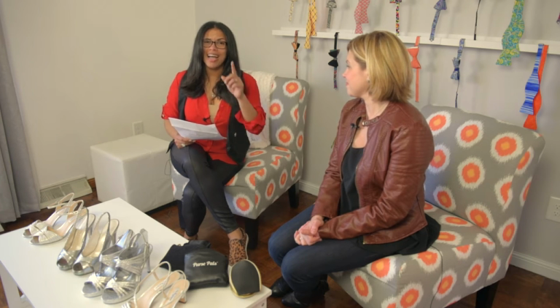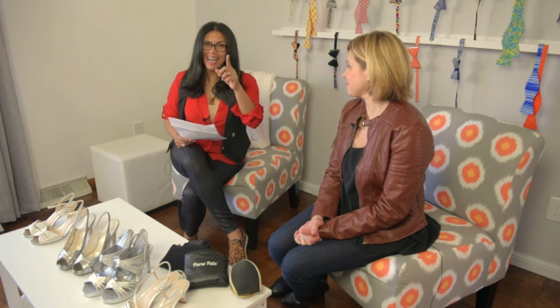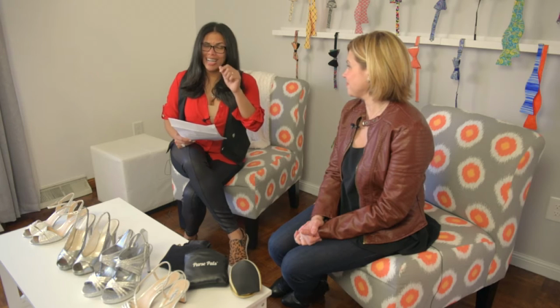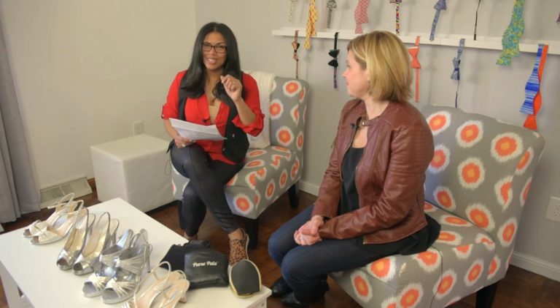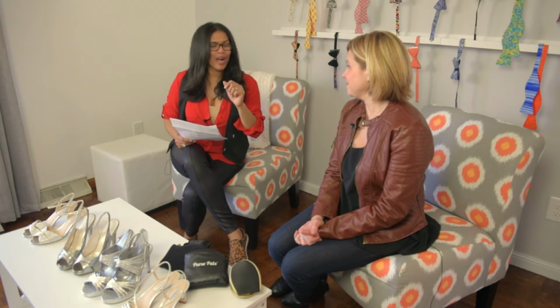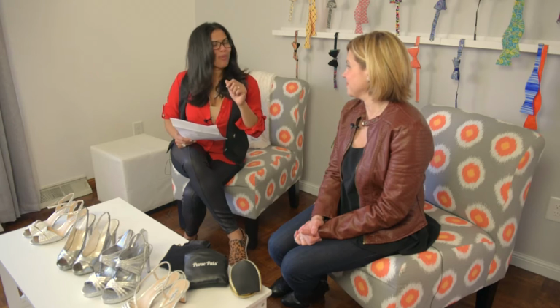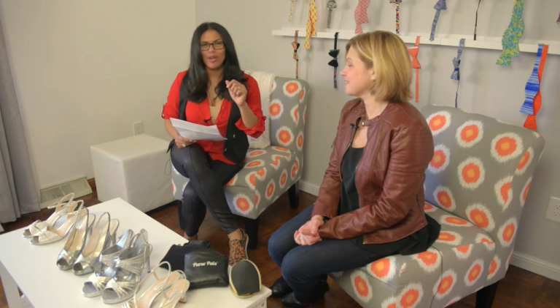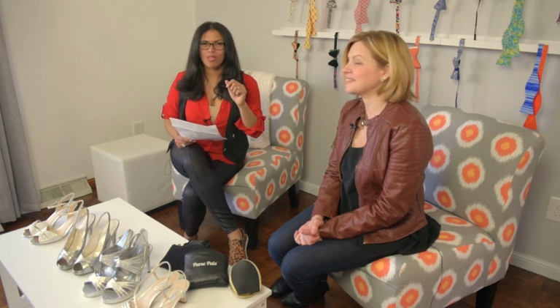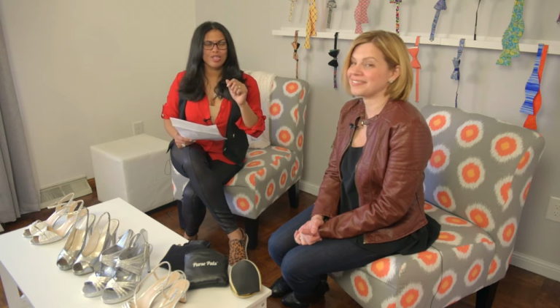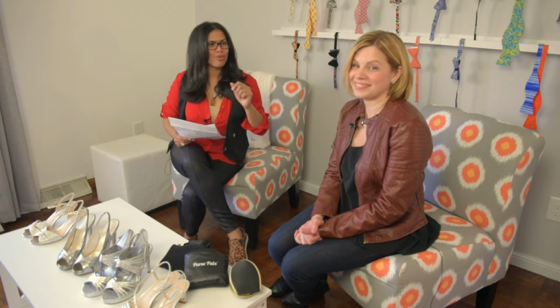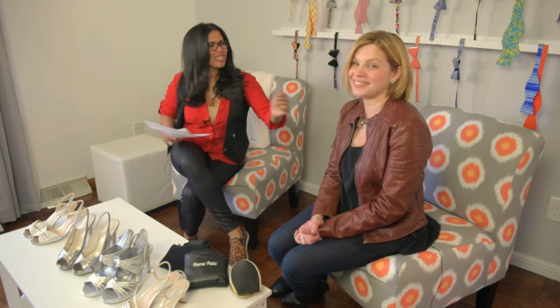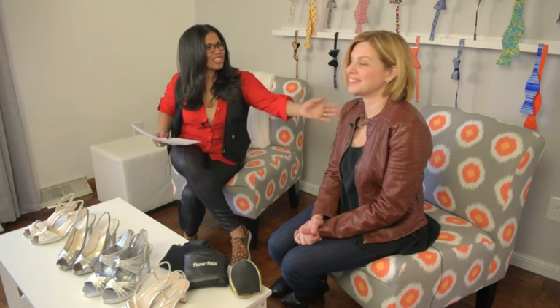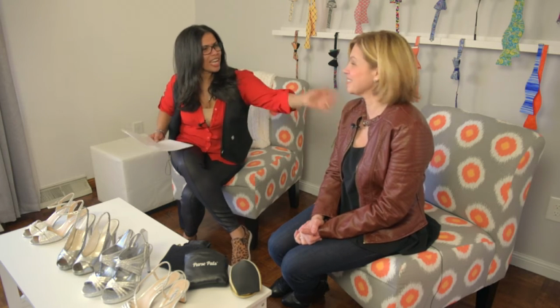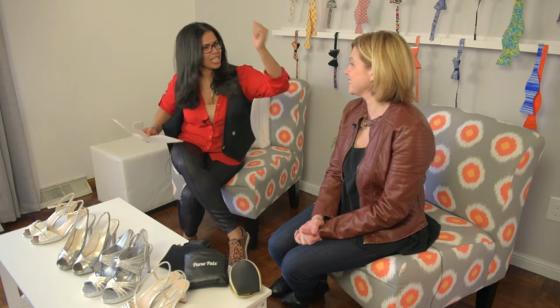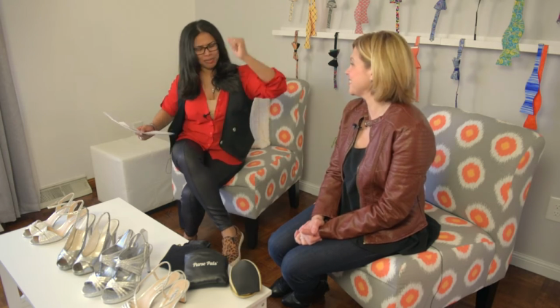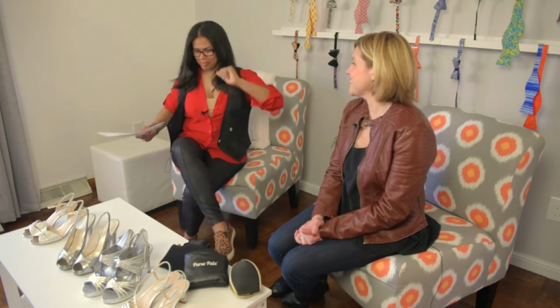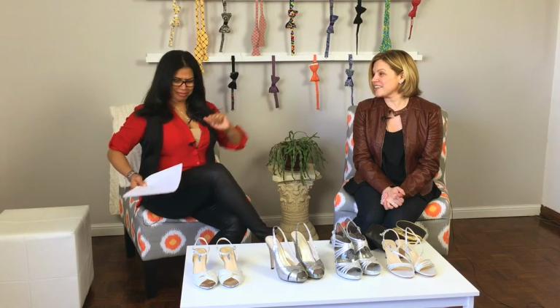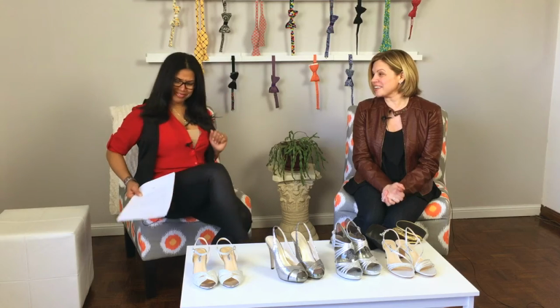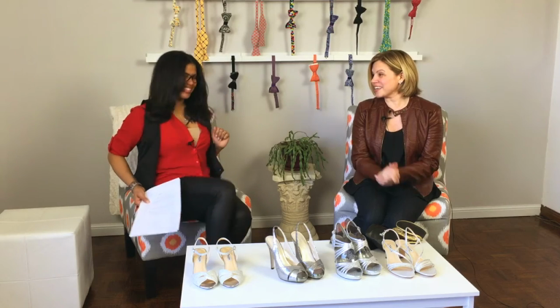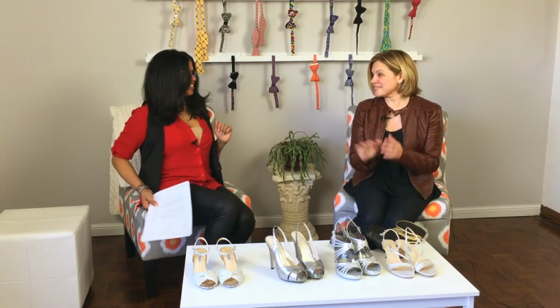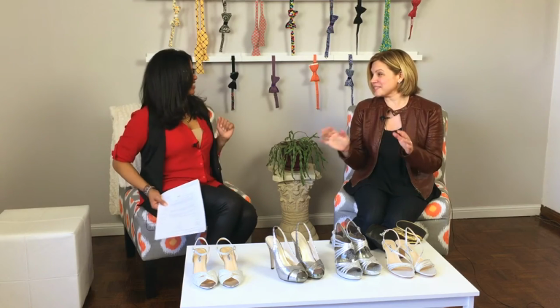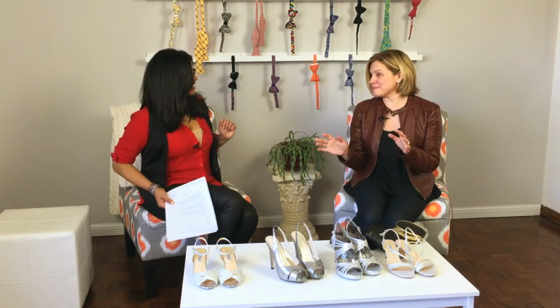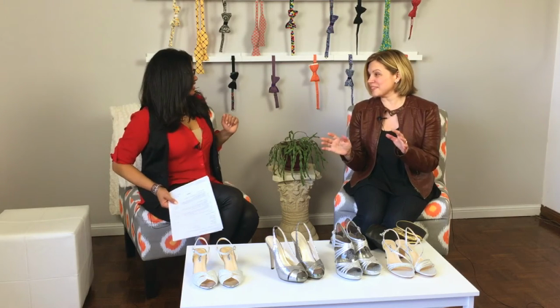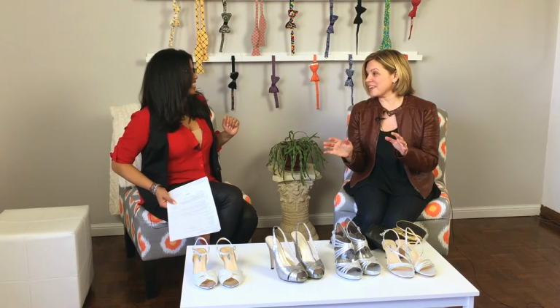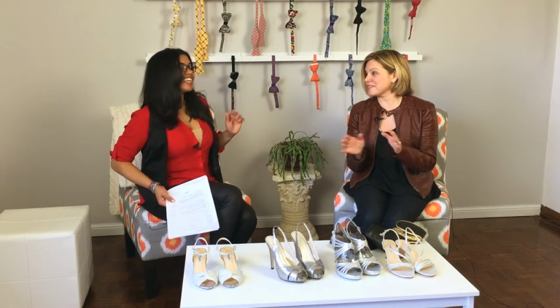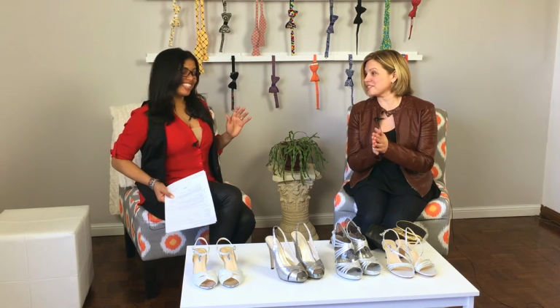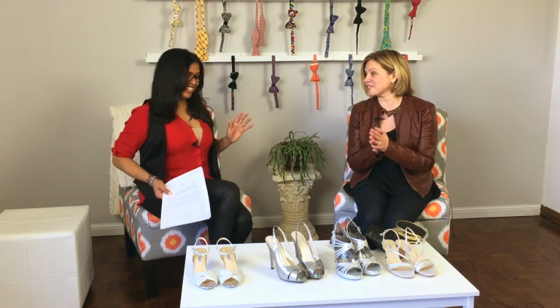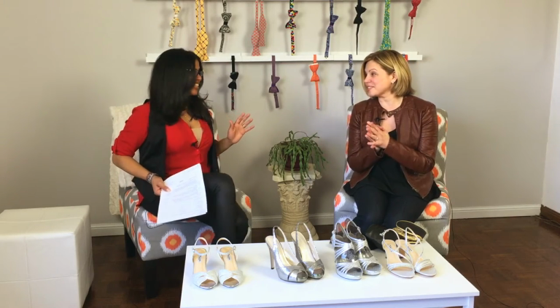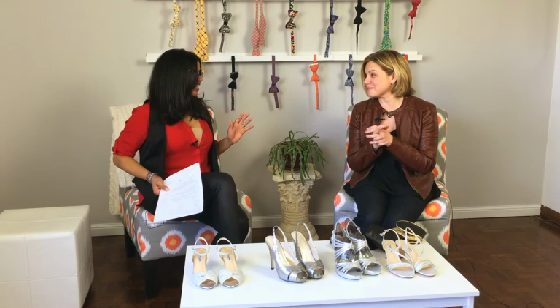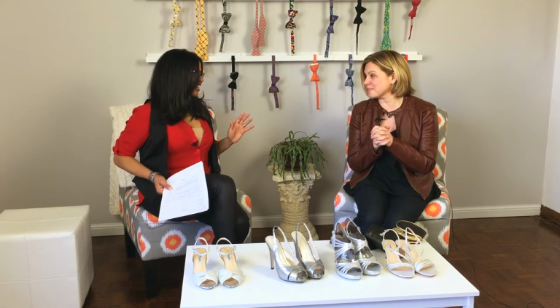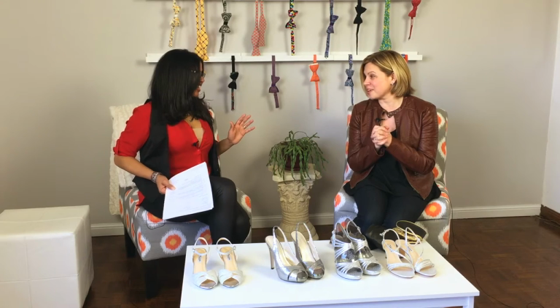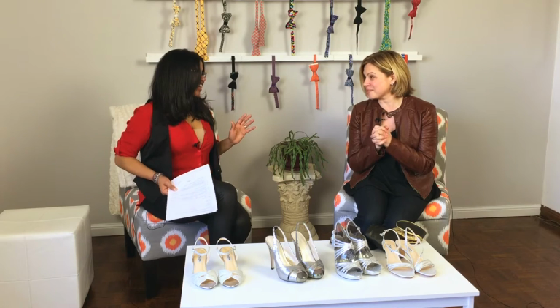I got you. I want to know that too, Jacqui. I've got some tips on how to make shoes a little bit more comfortable.